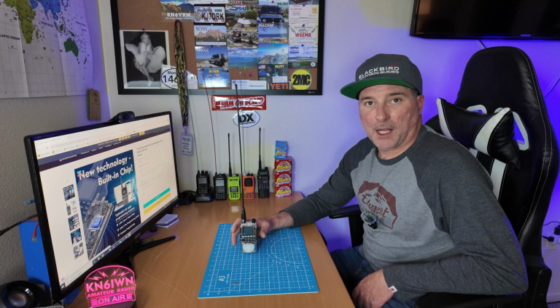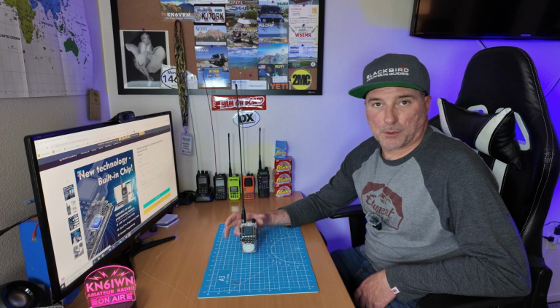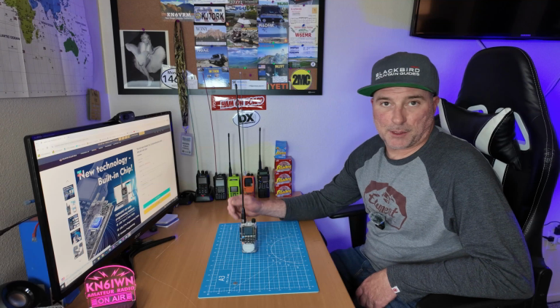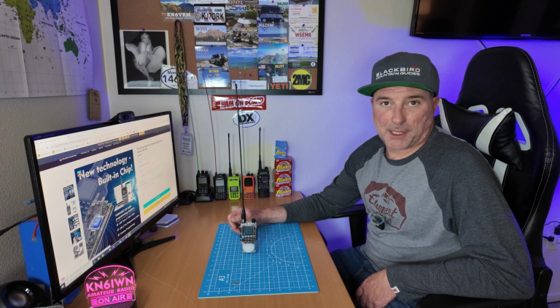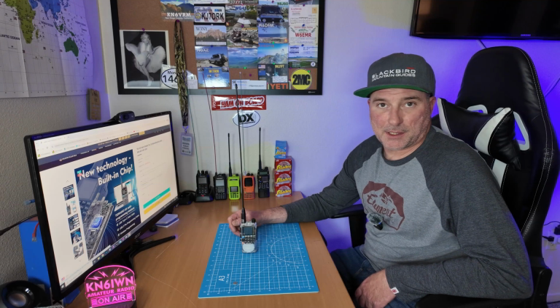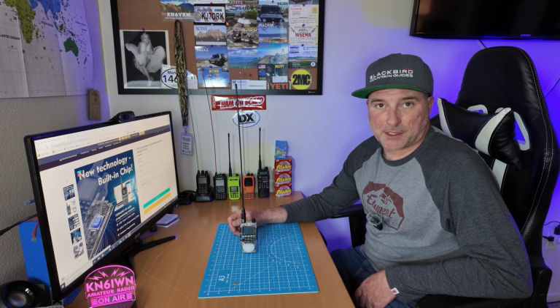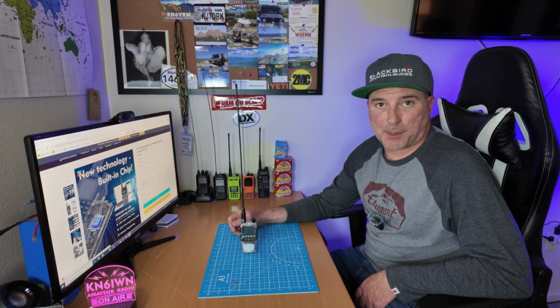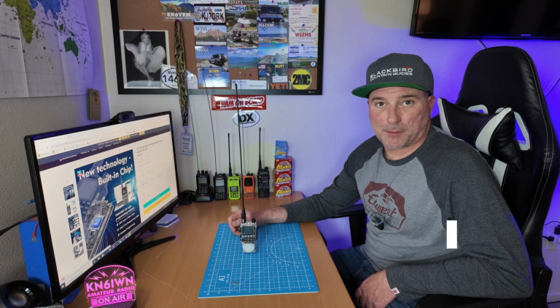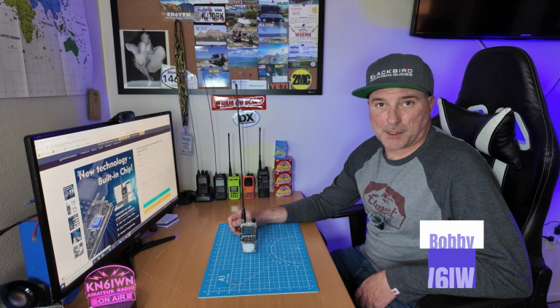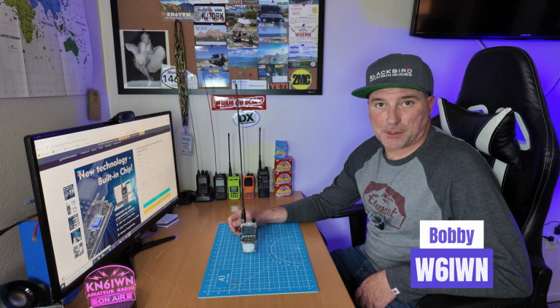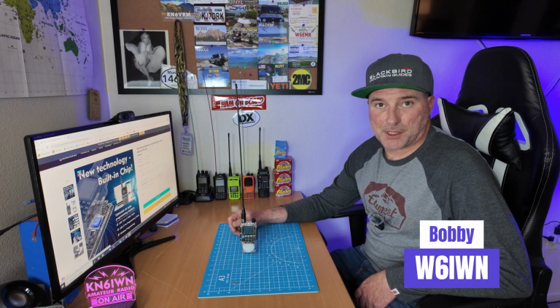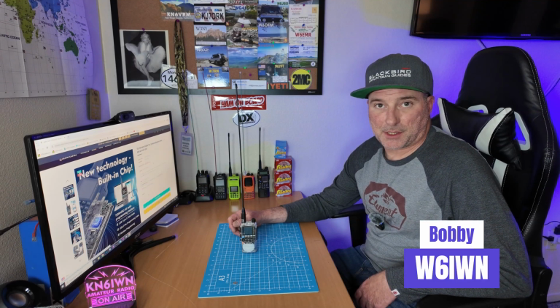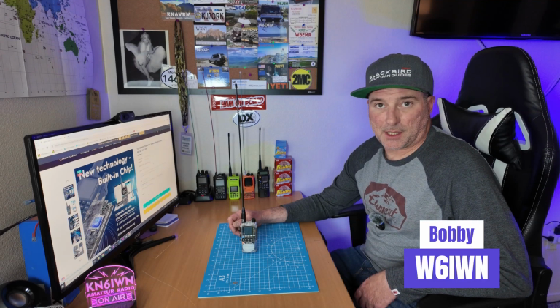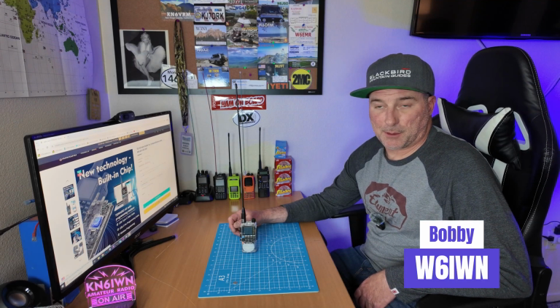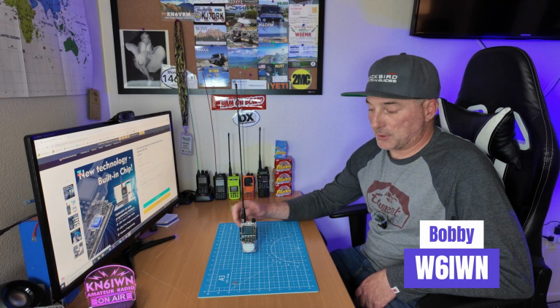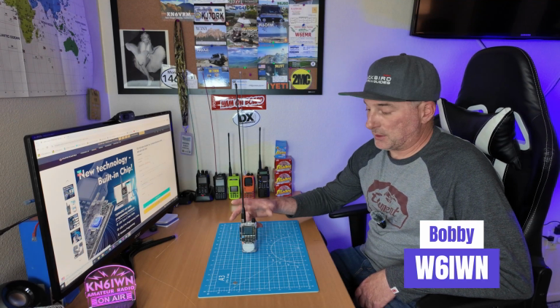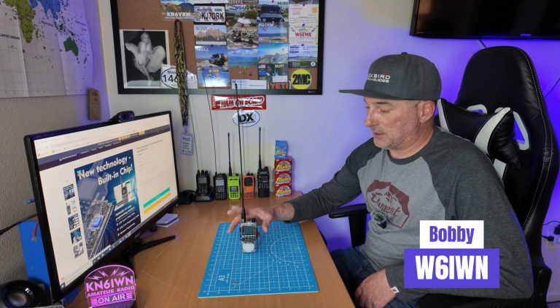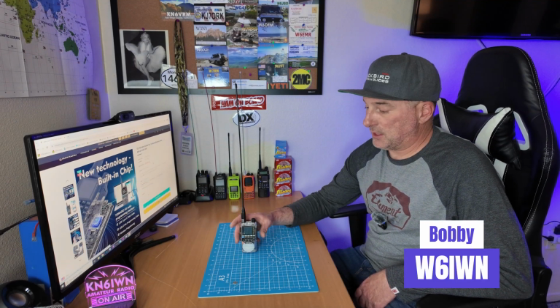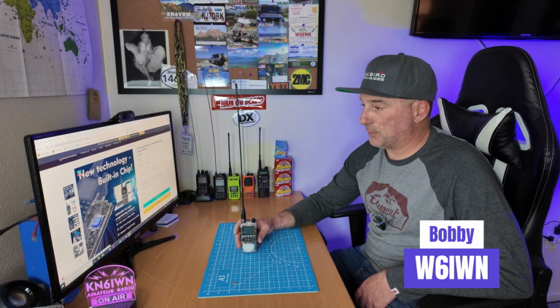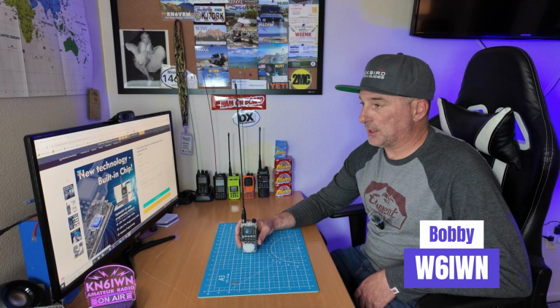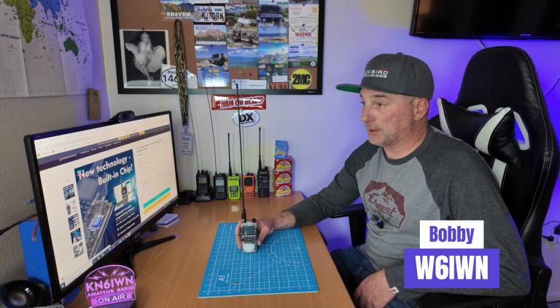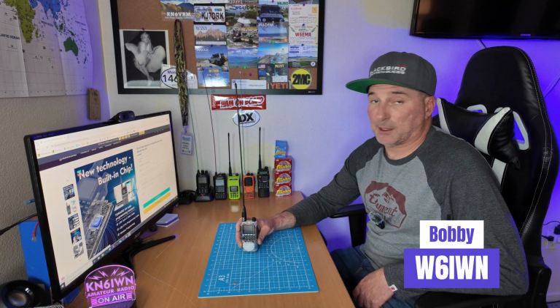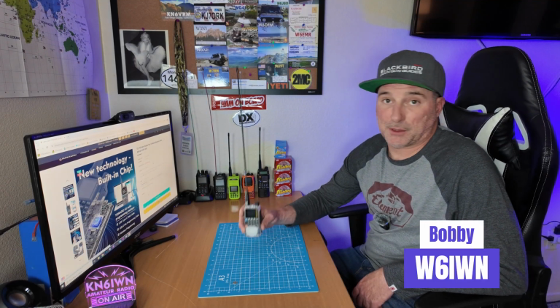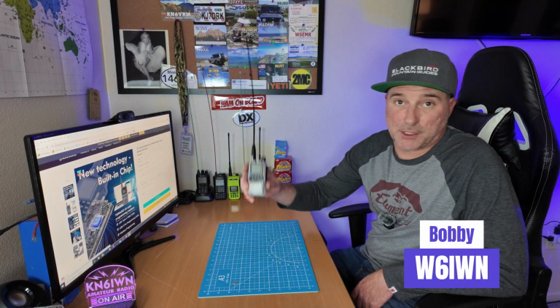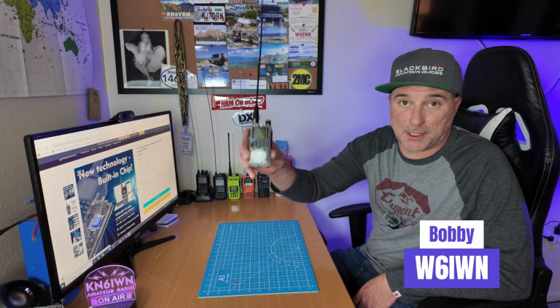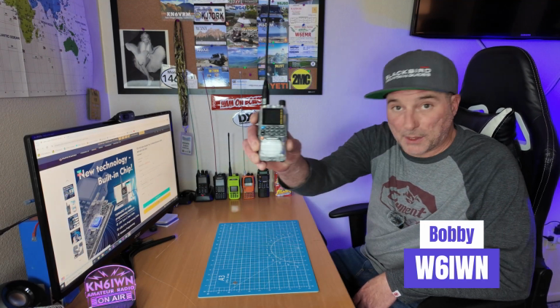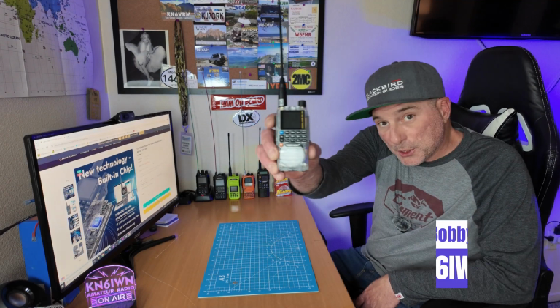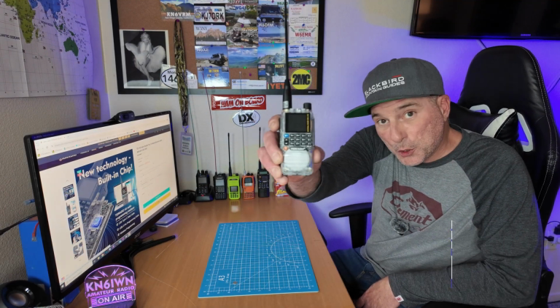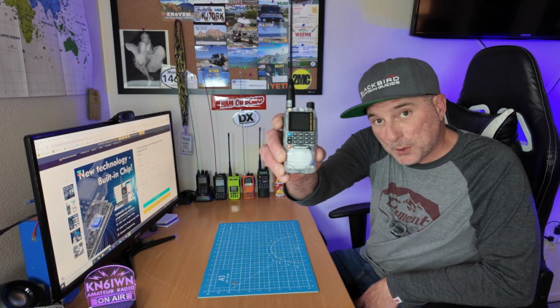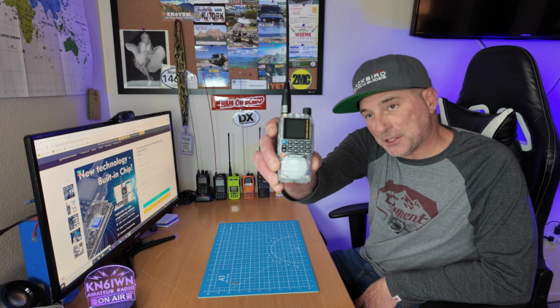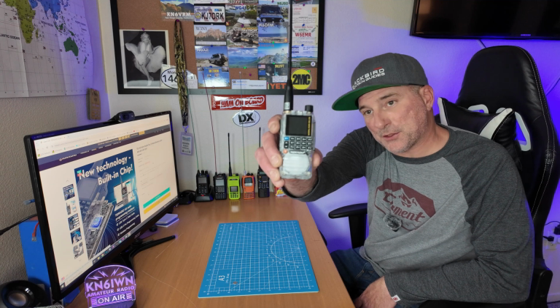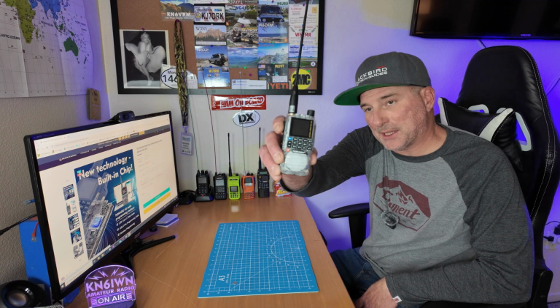Hey, what's up guys? This is Bobby W6IWN and today we're here to talk about the TID Radio H3.